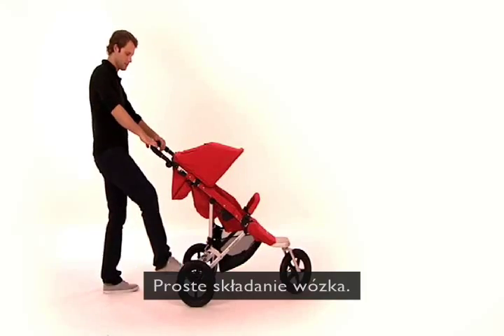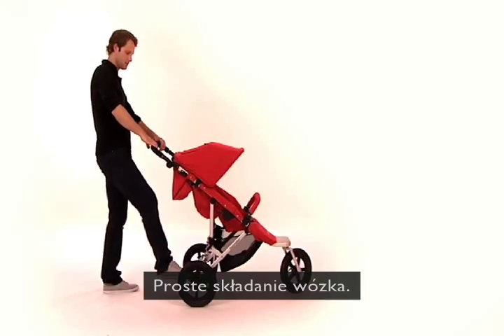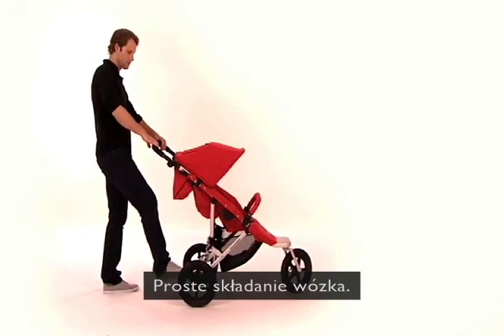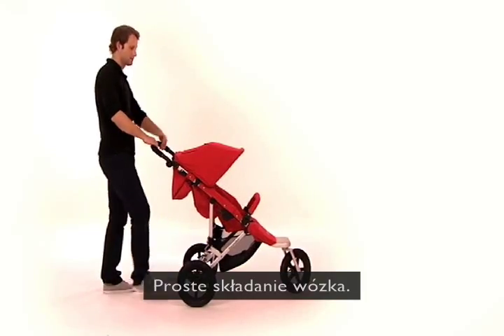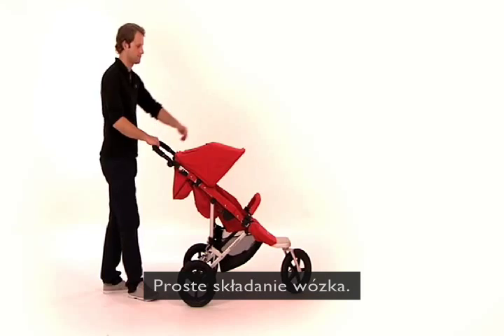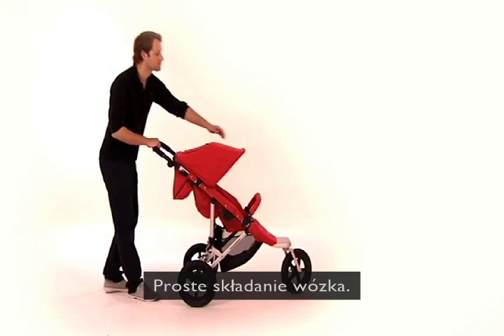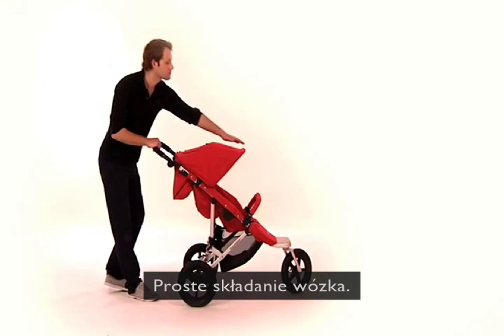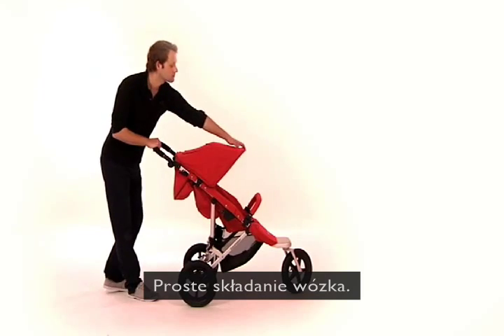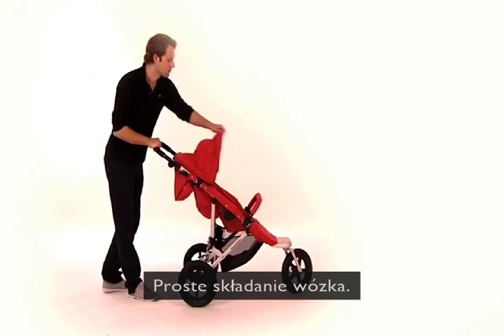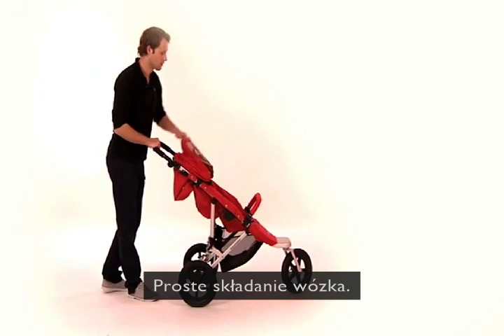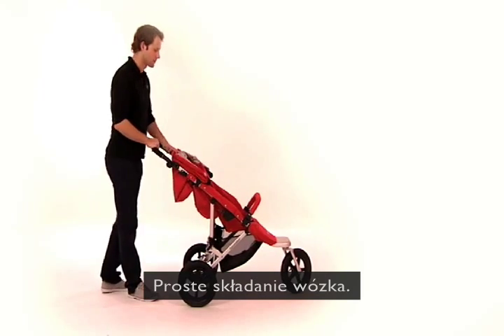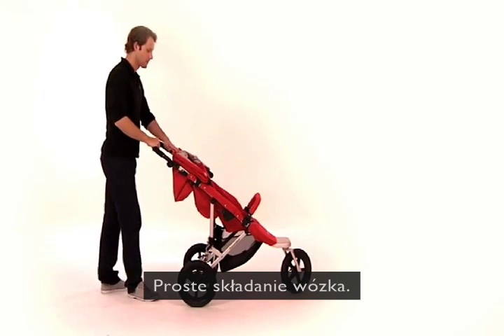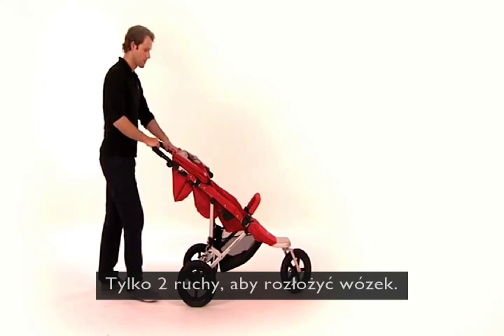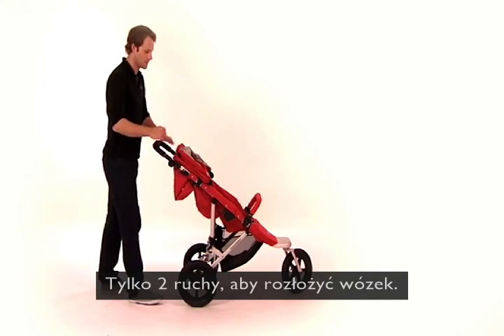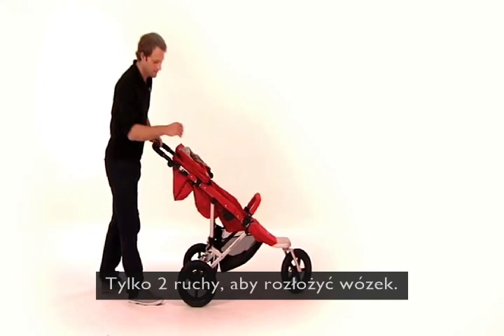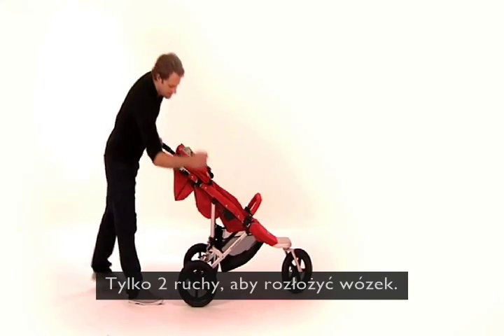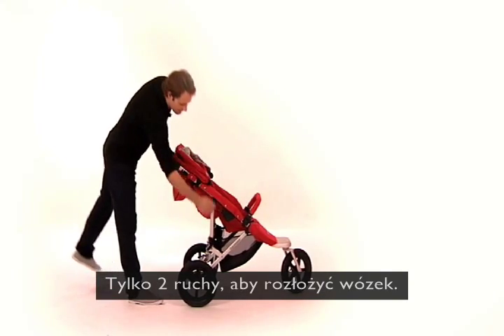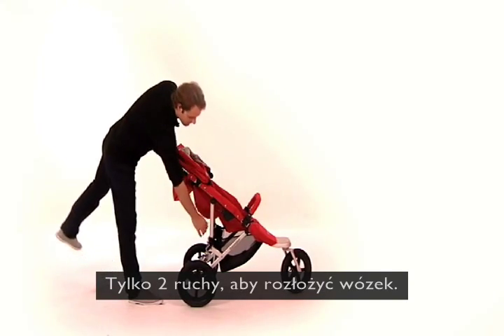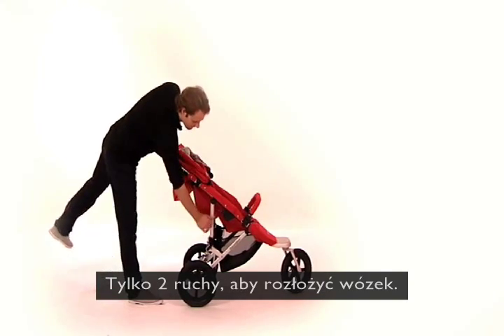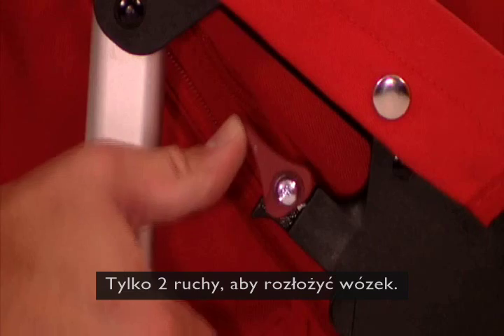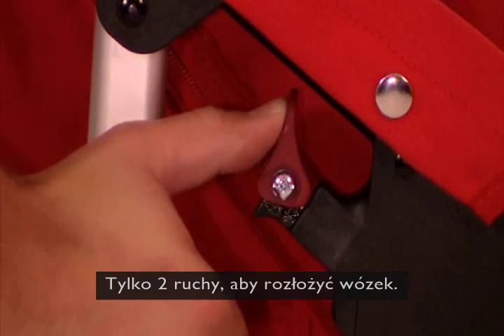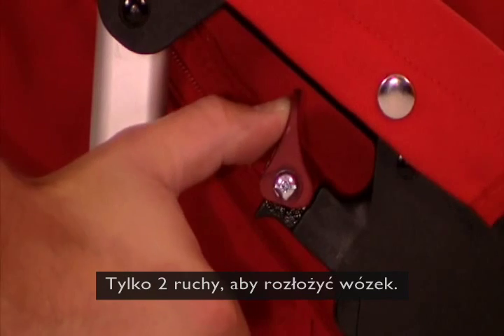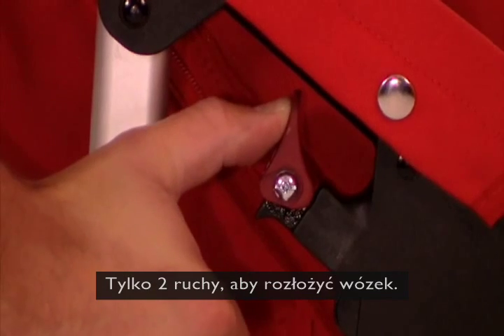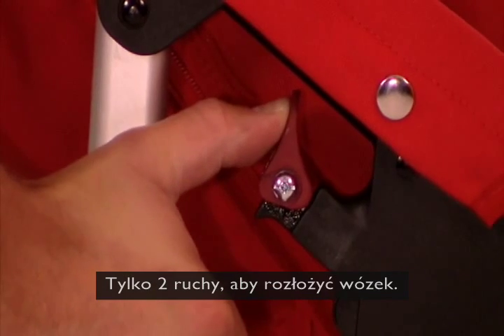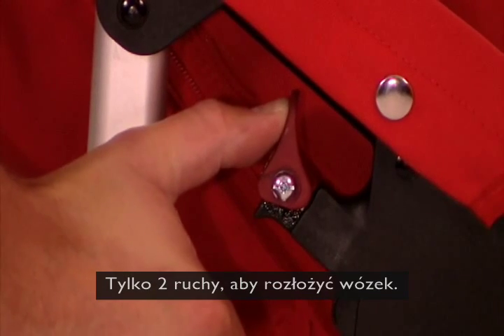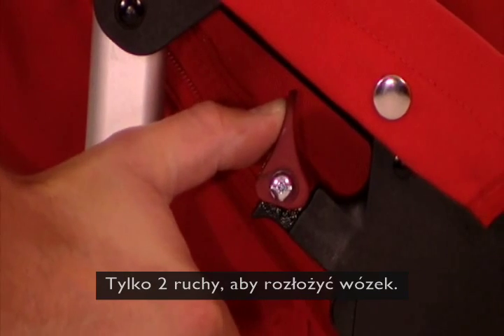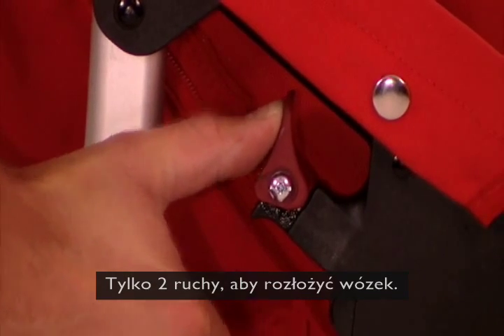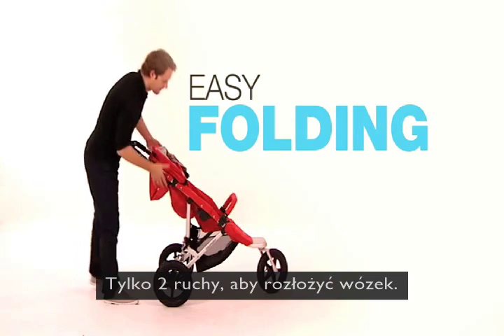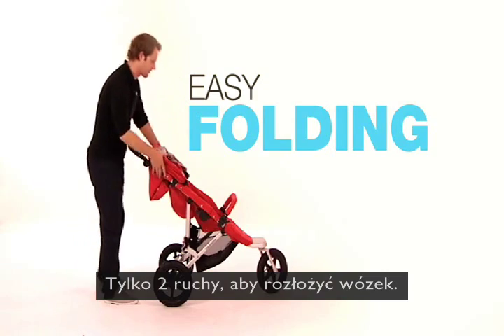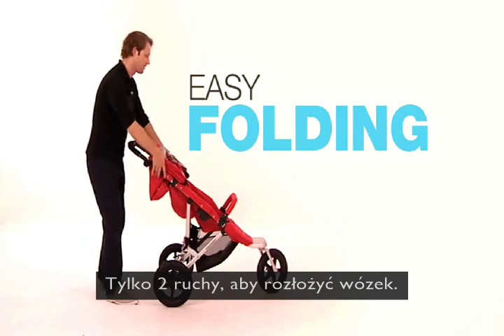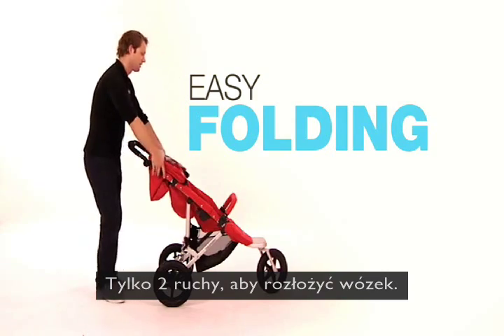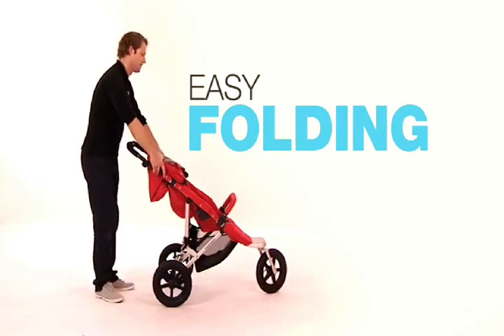Folding is so simple. With just two actions, the EasyWalker unfolds ready for use.